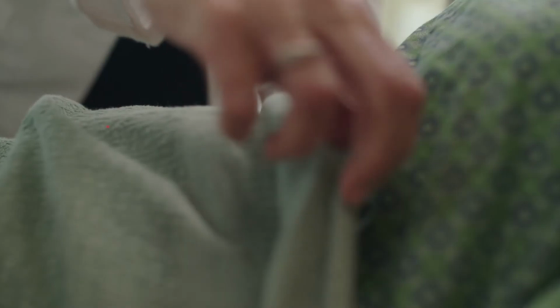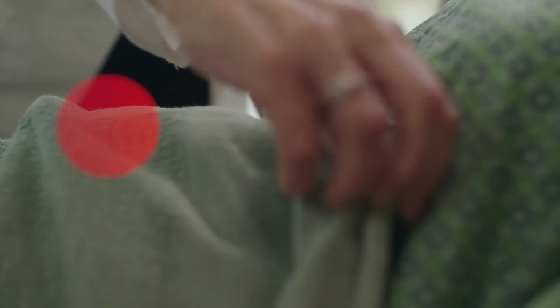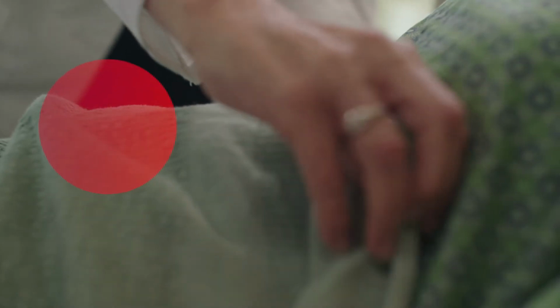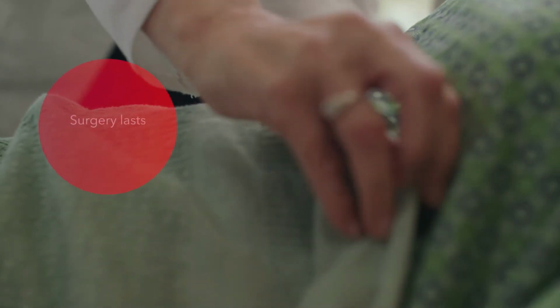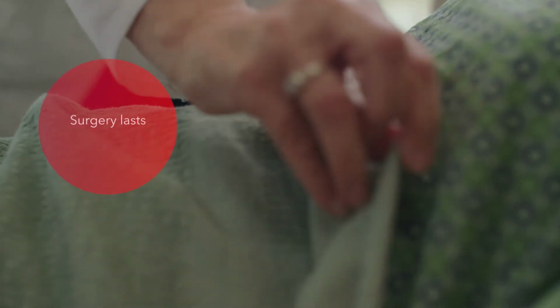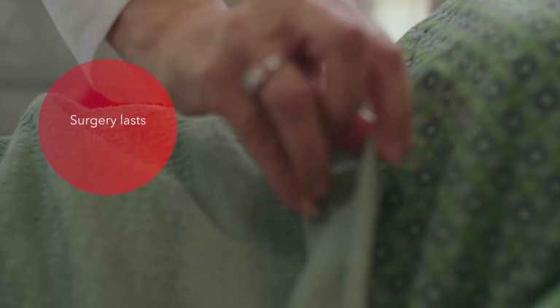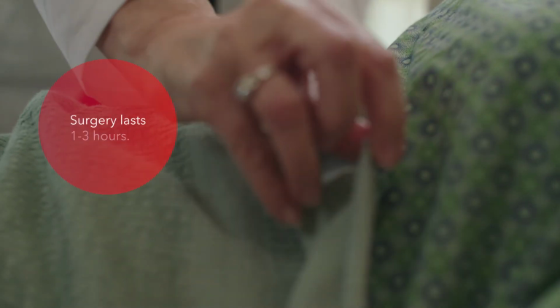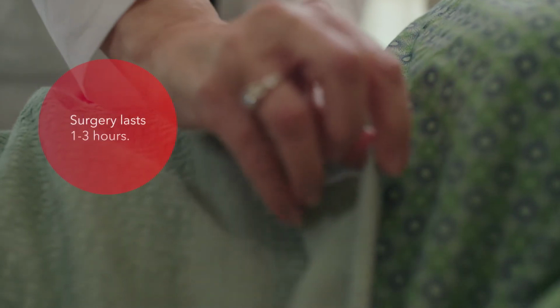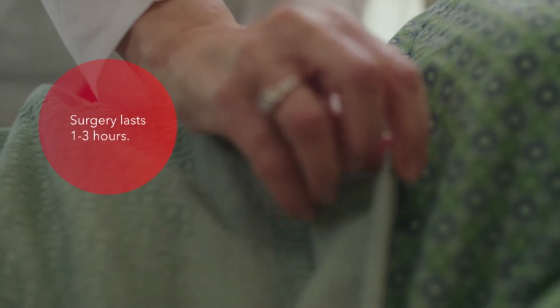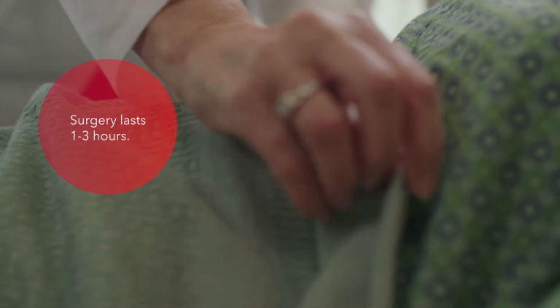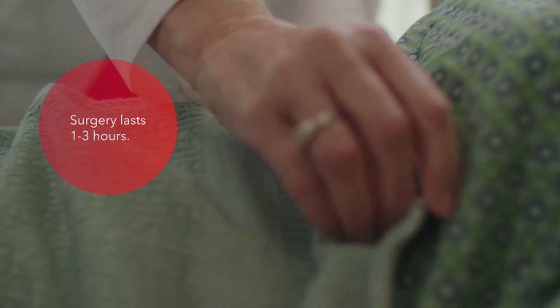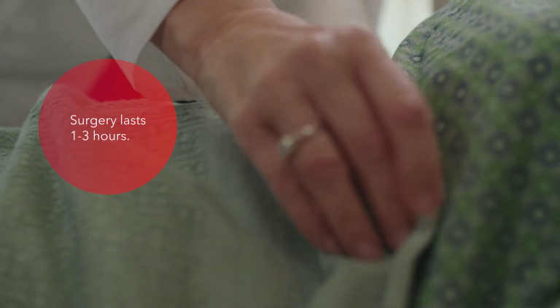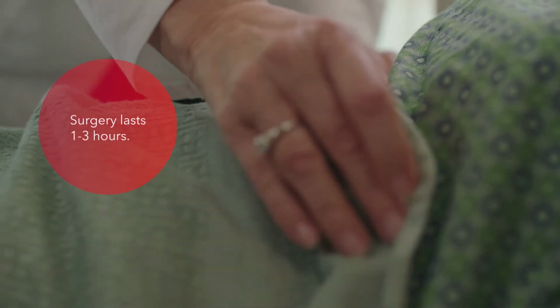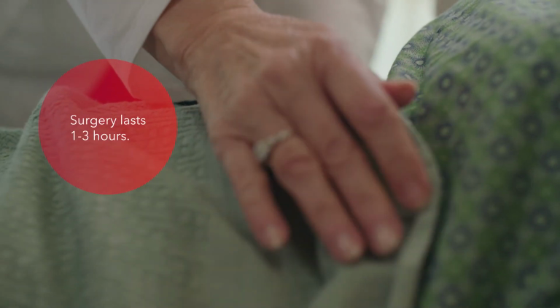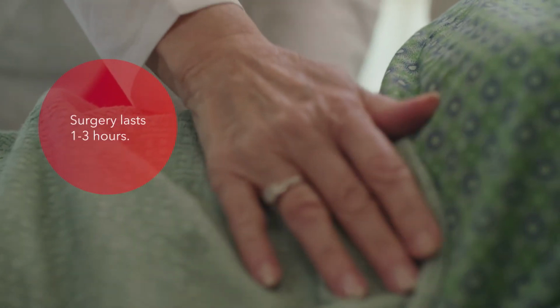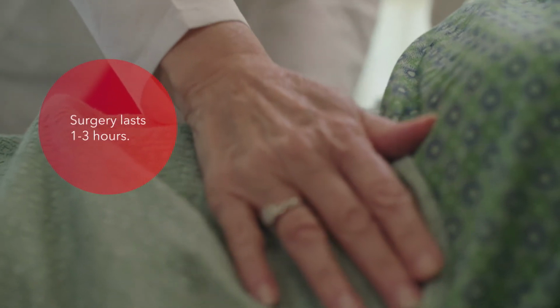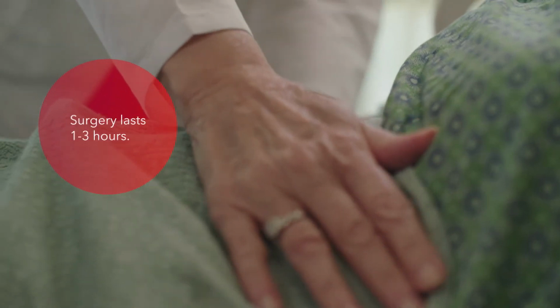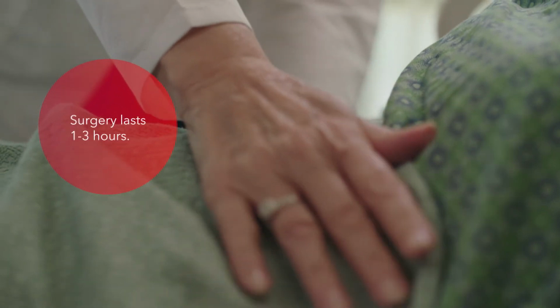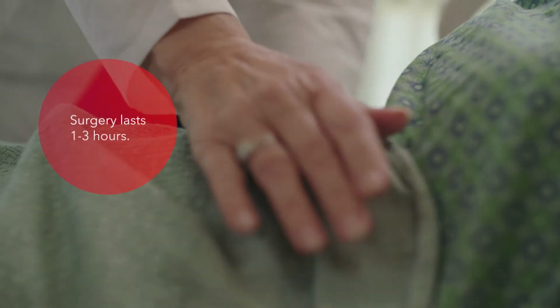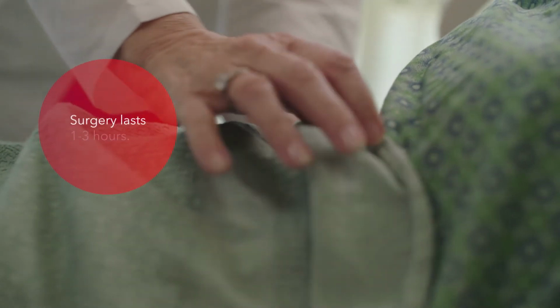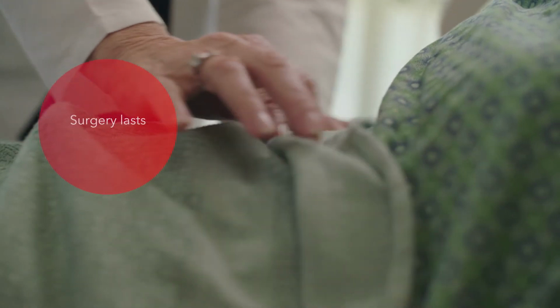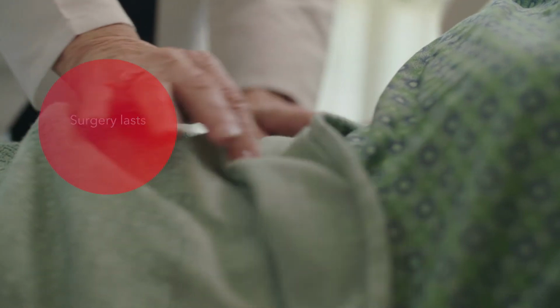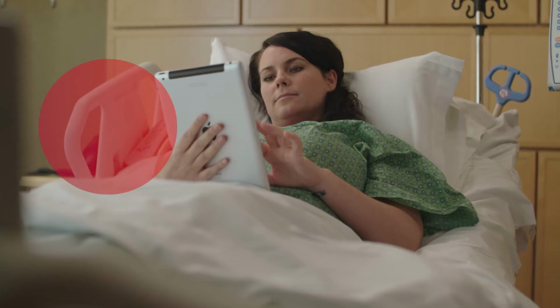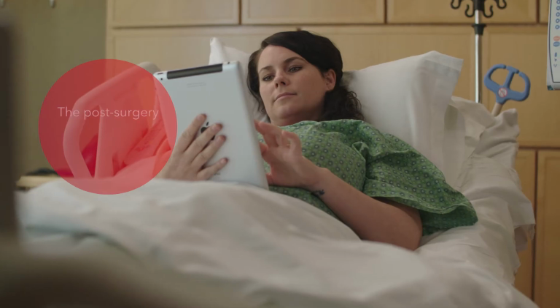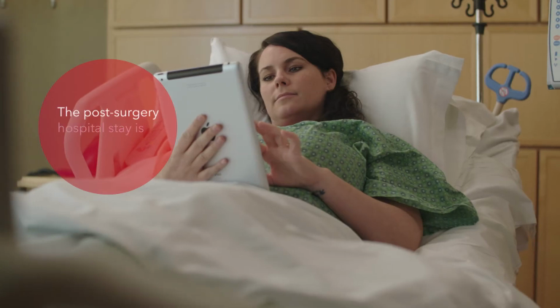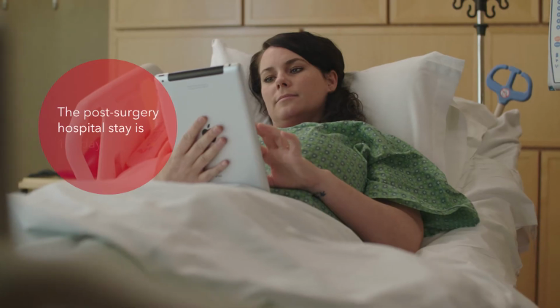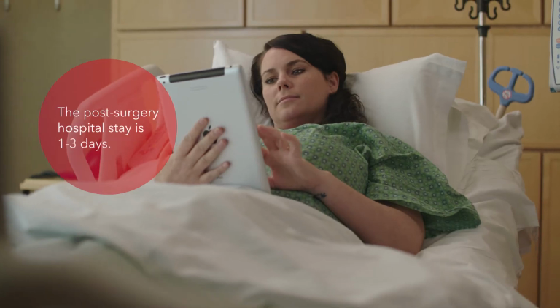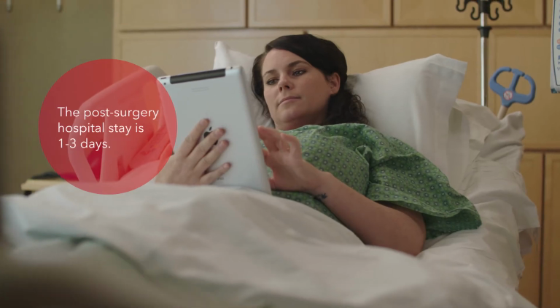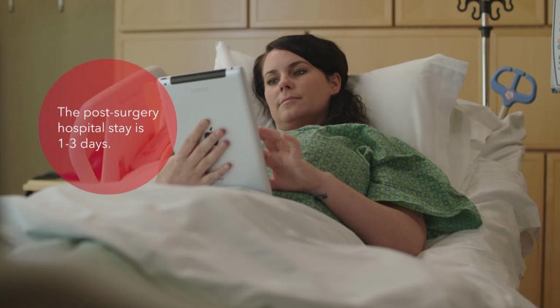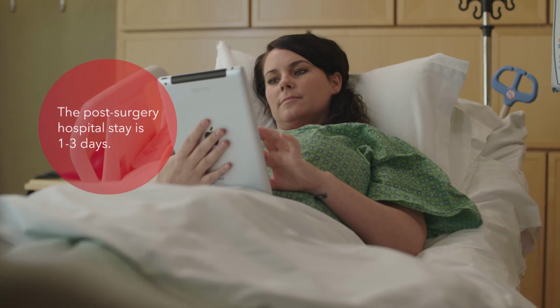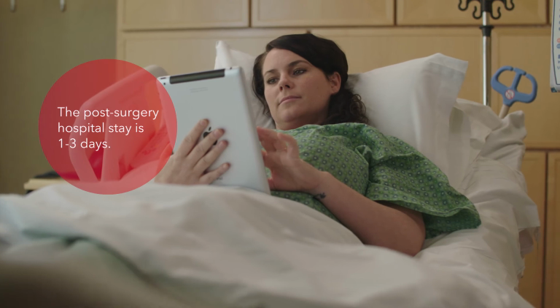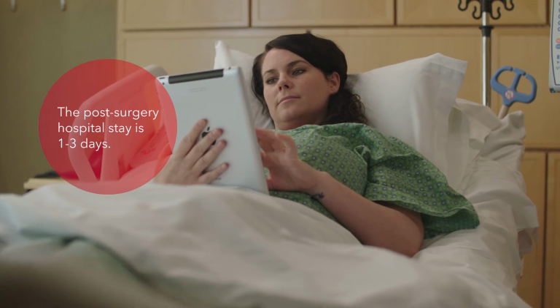The surgery itself takes one to three hours. Post-surgery, you'll stay in the hospital for one to three days.